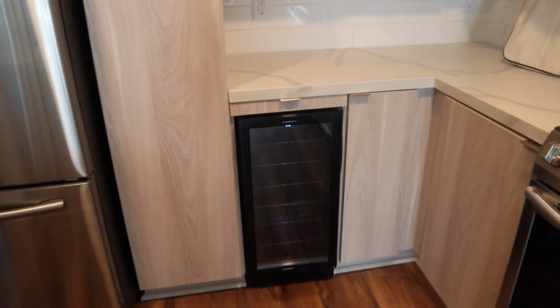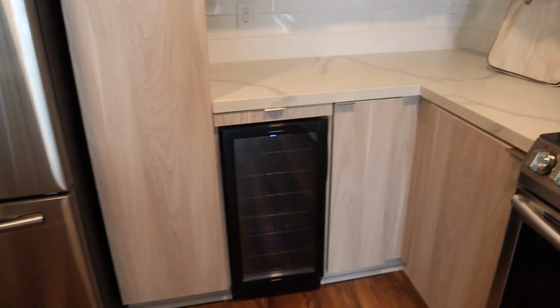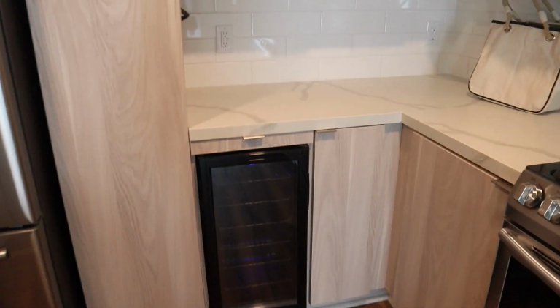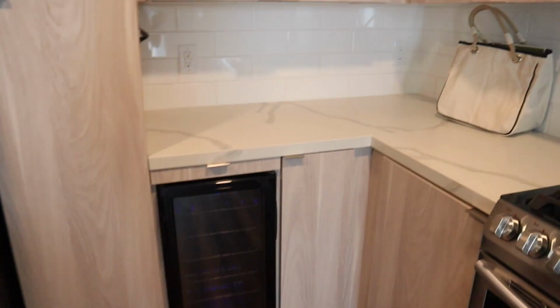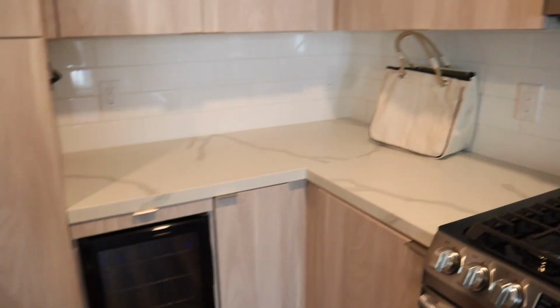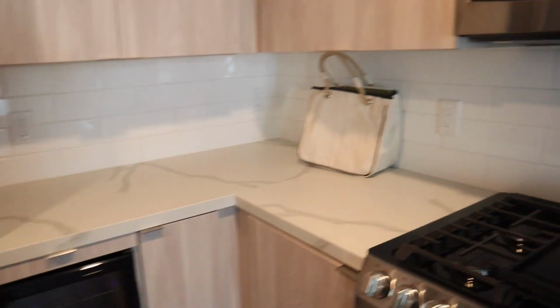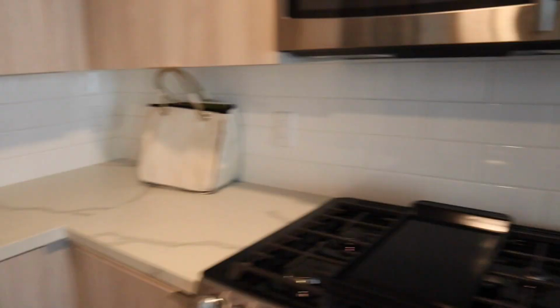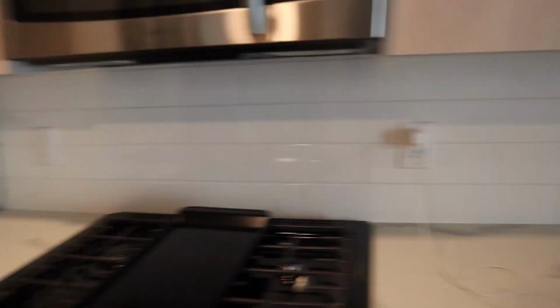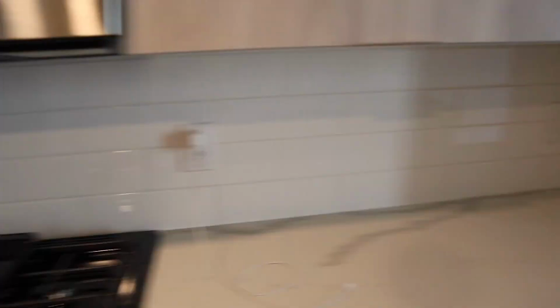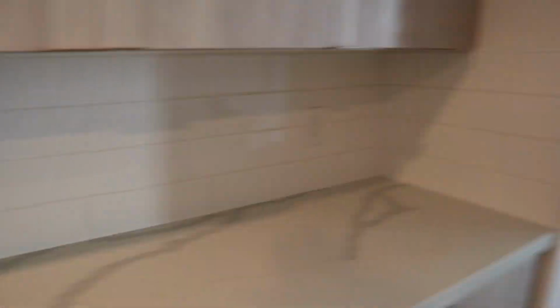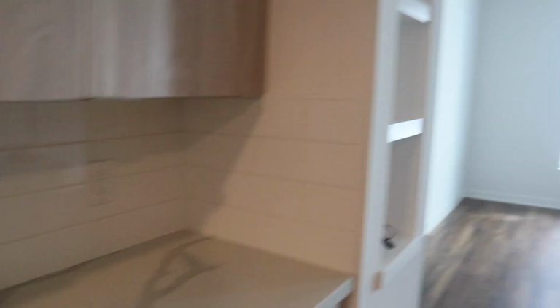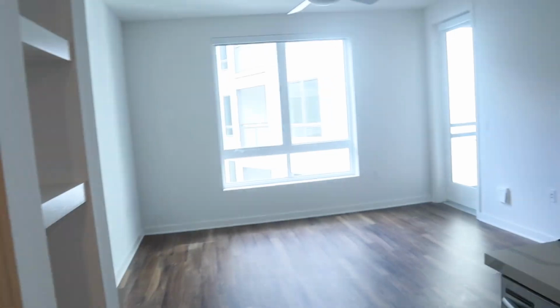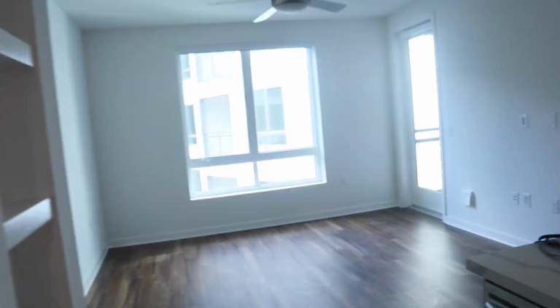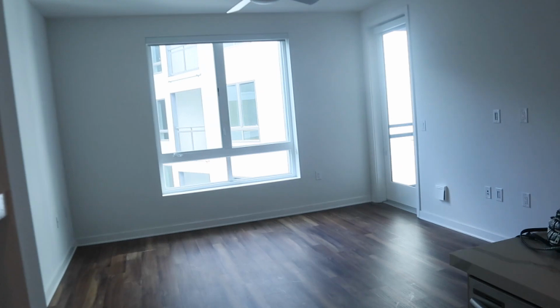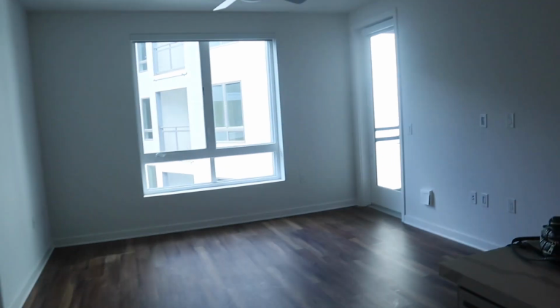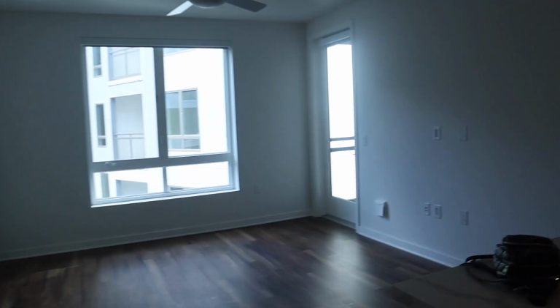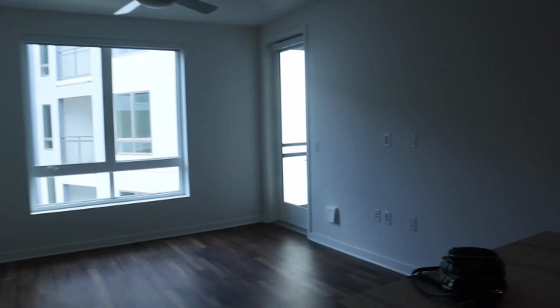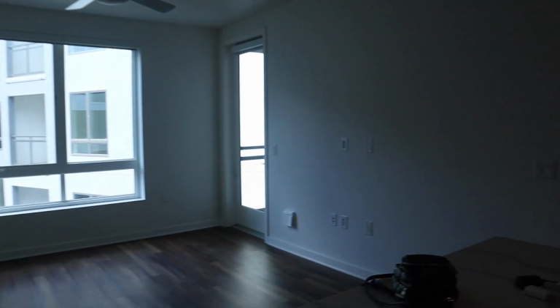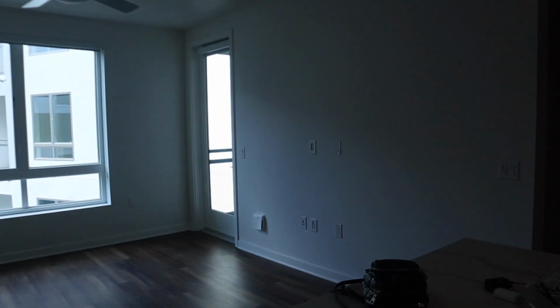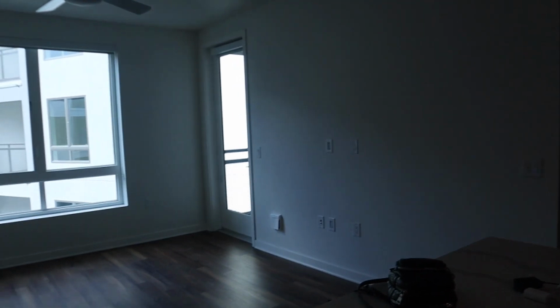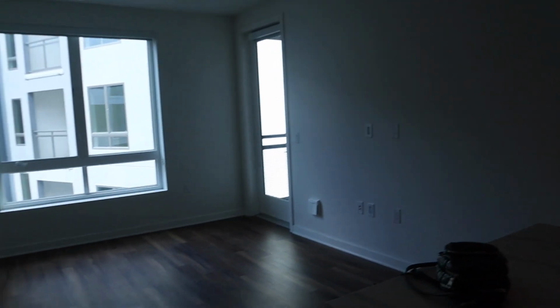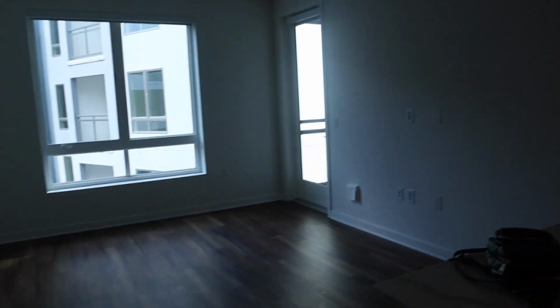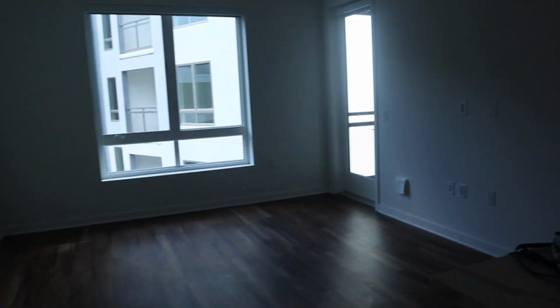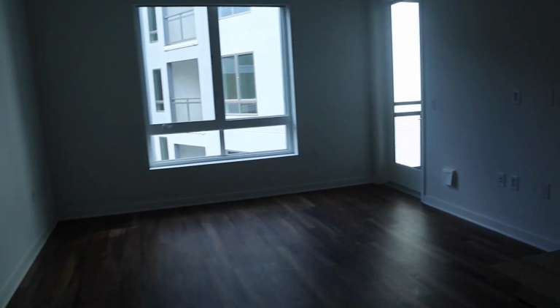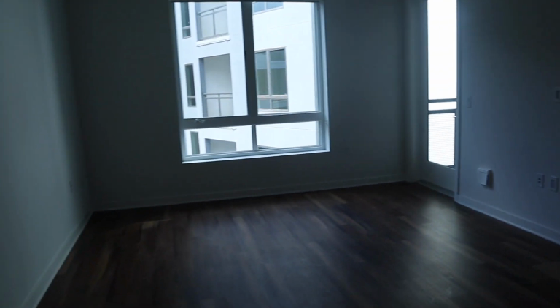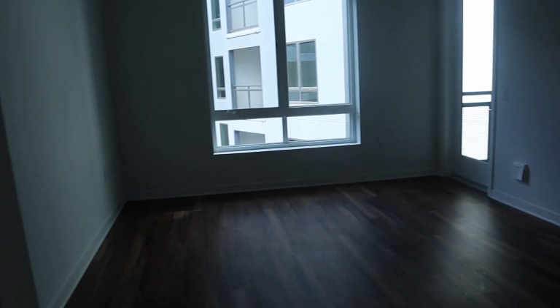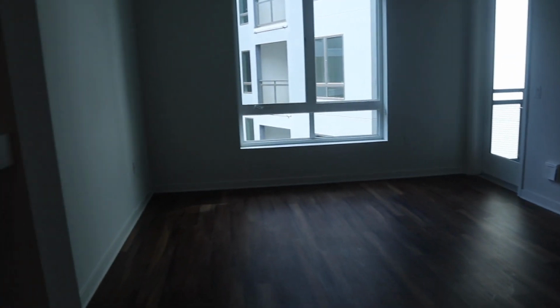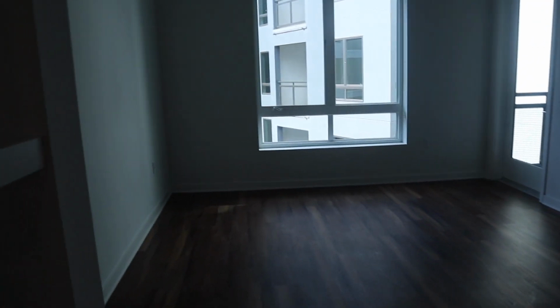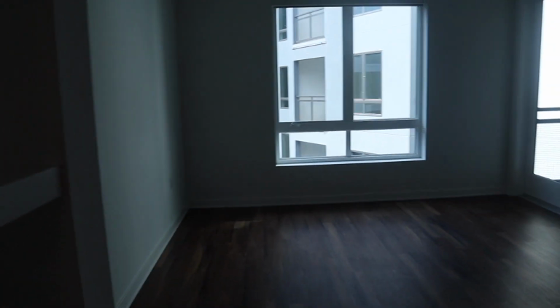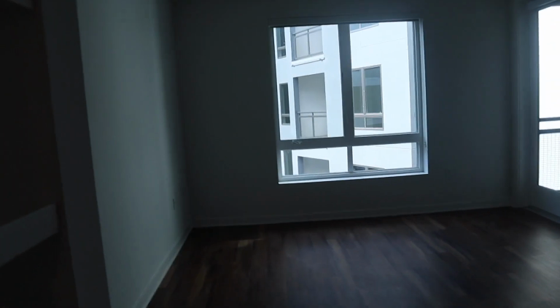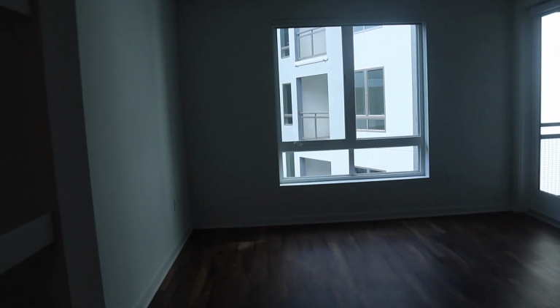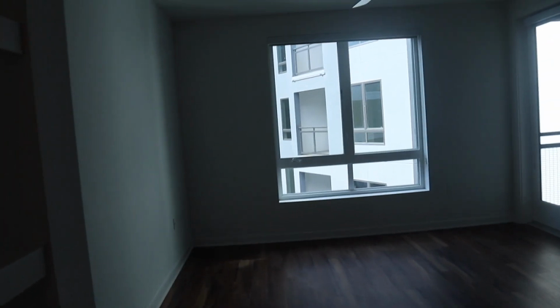That wine fridge will probably hold all of our LaCroix and sparkling water because we don't drink wine. Here's the main view of the living room — it's so big and bright.